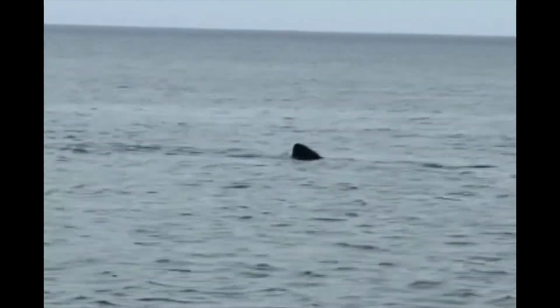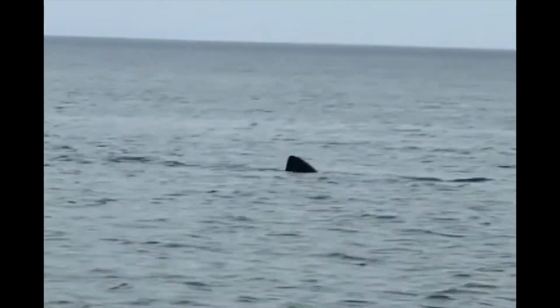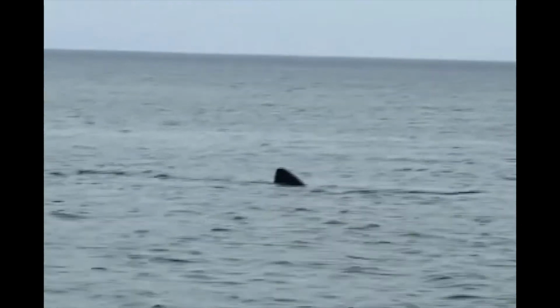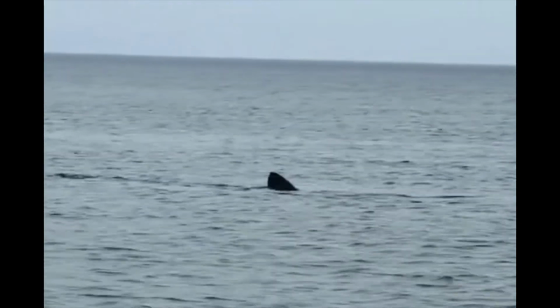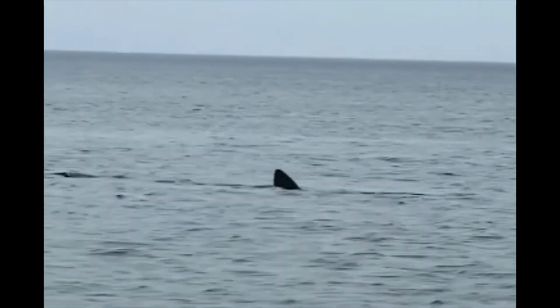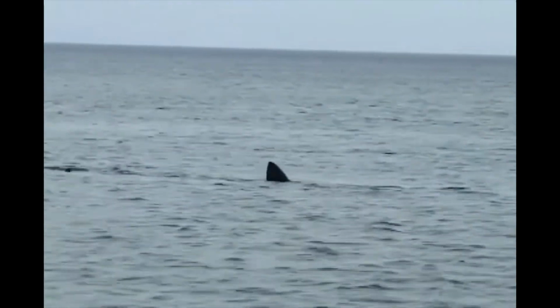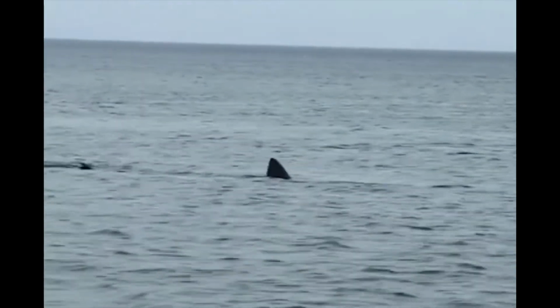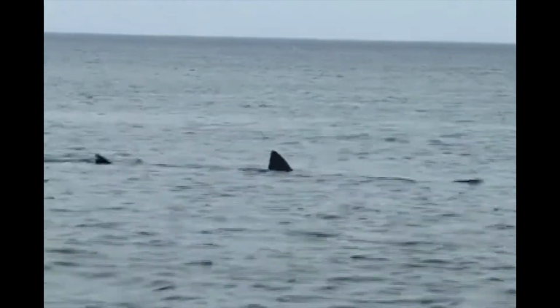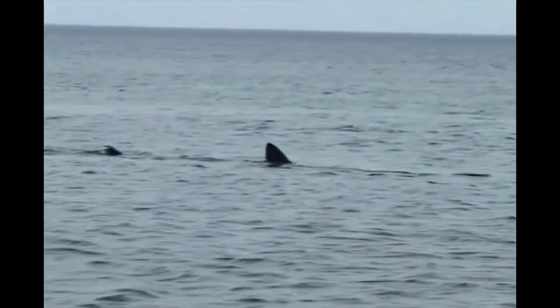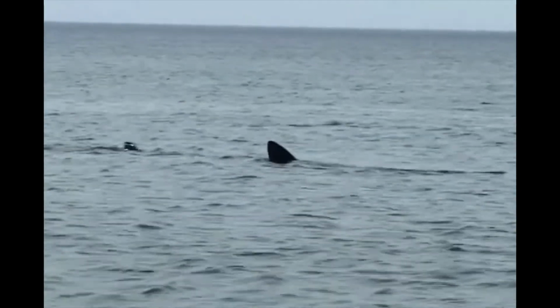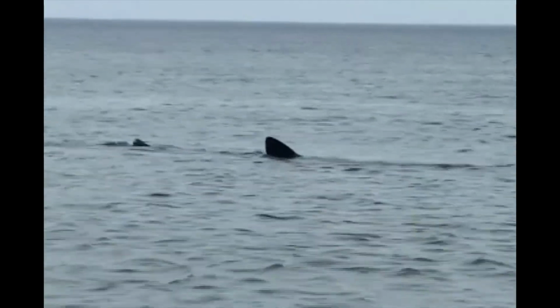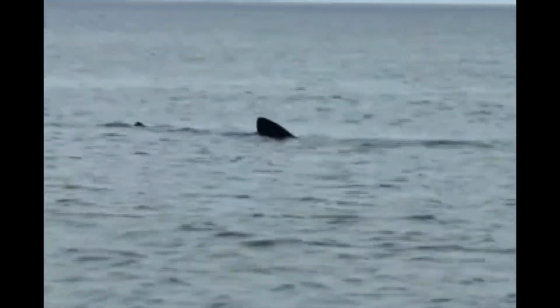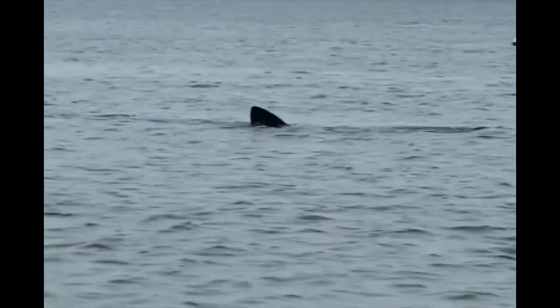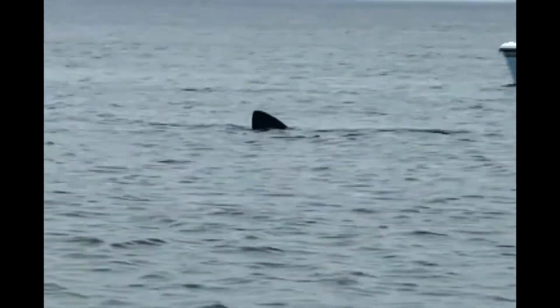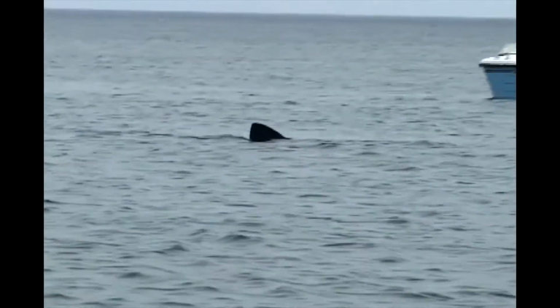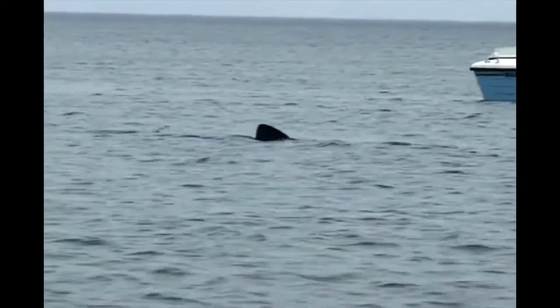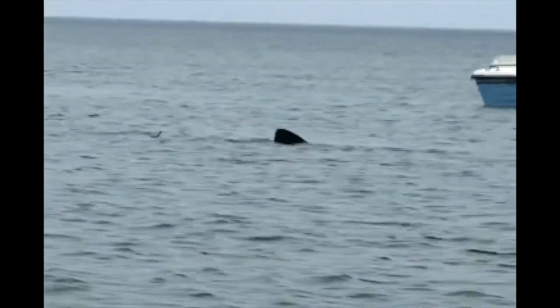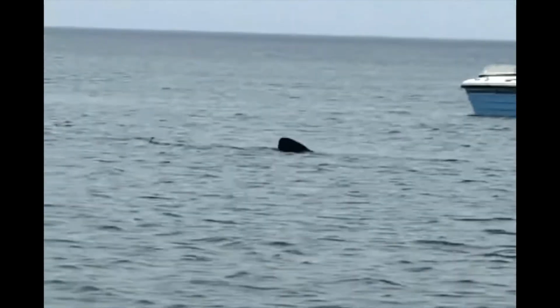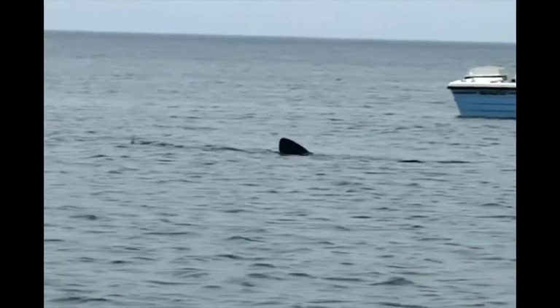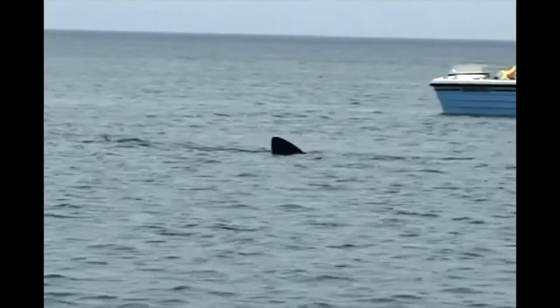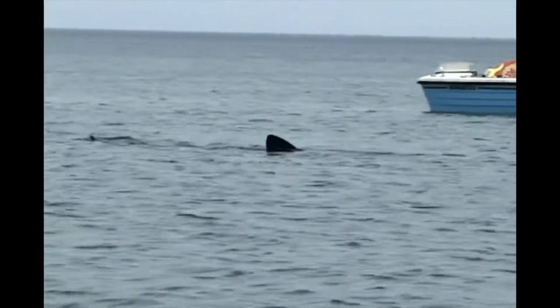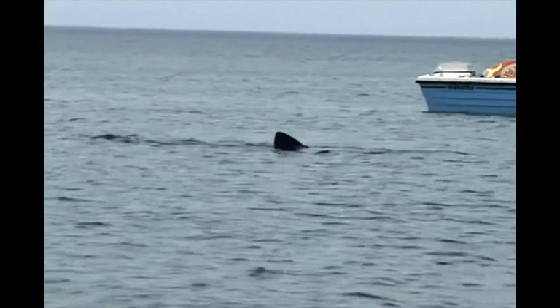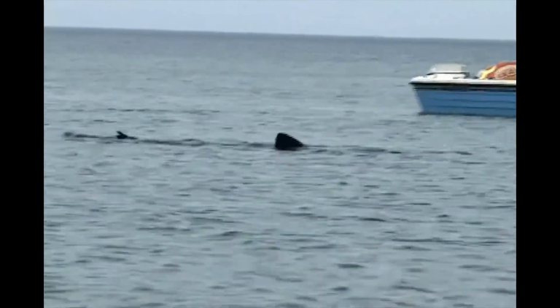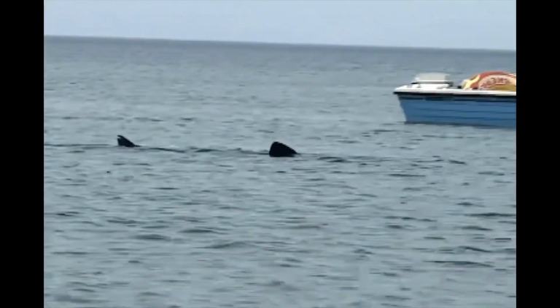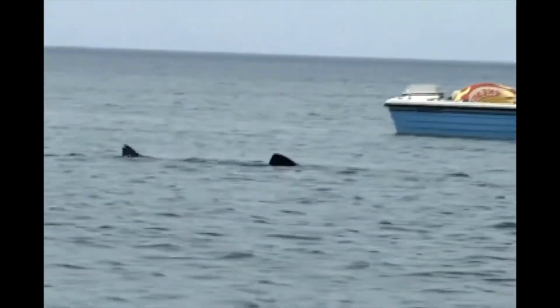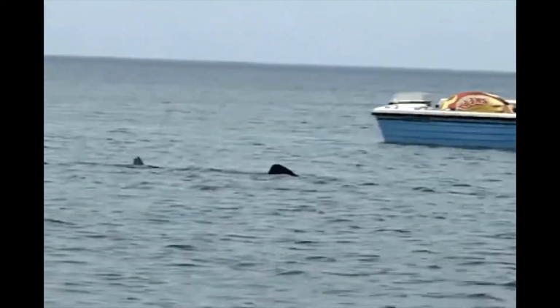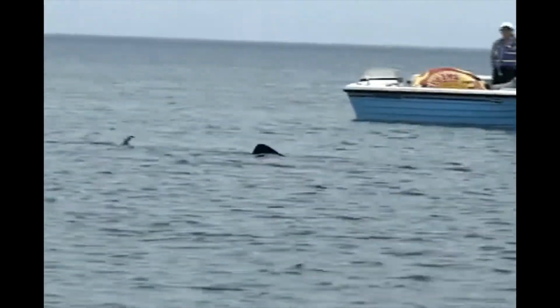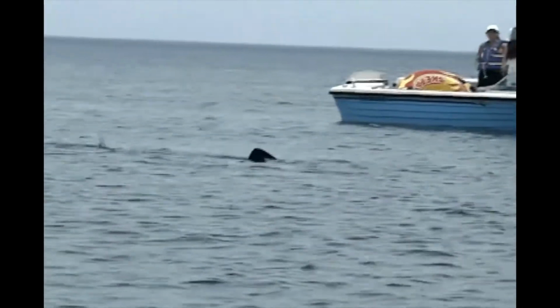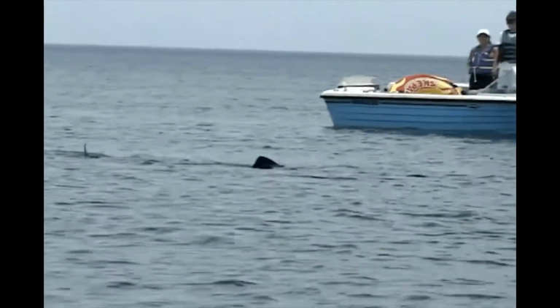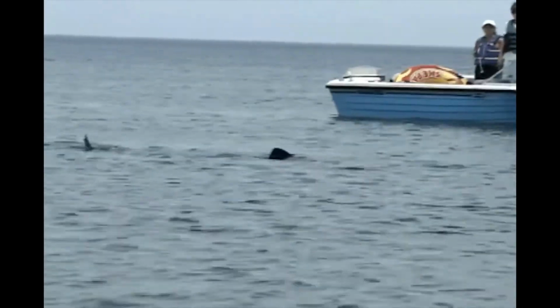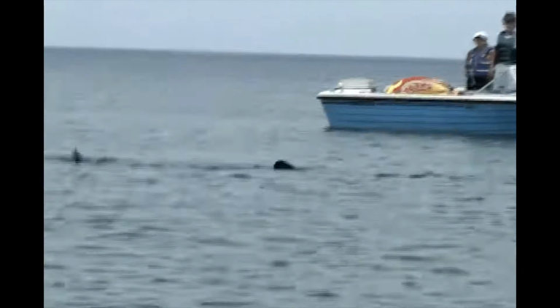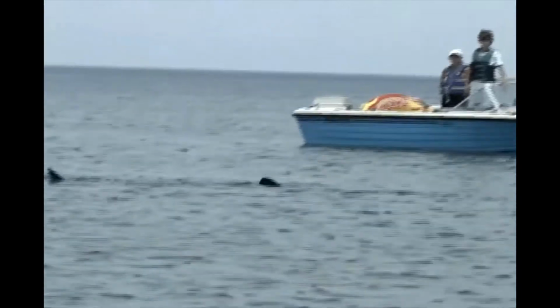So, if you see what looks like two fins on the same animal, that is probably a shark!